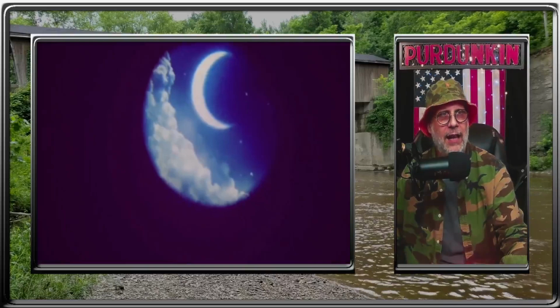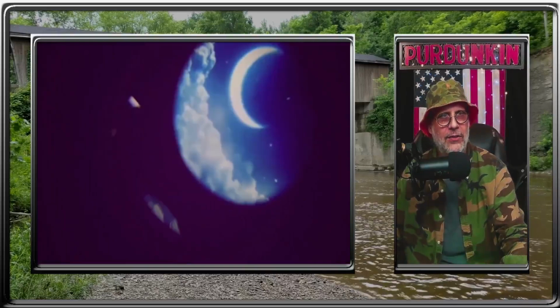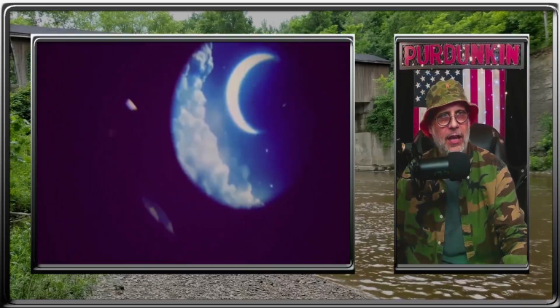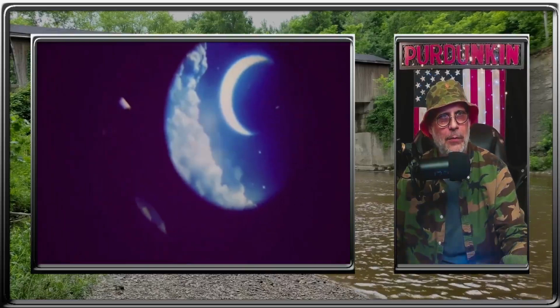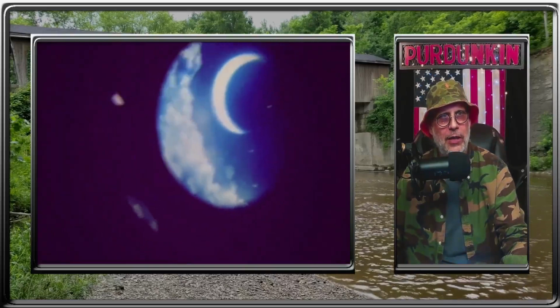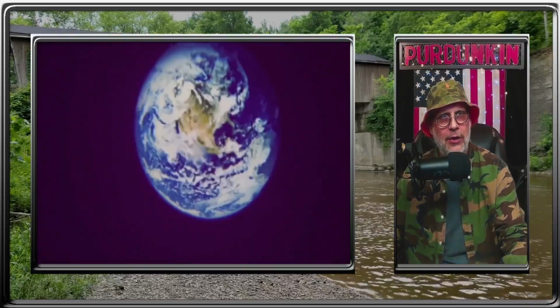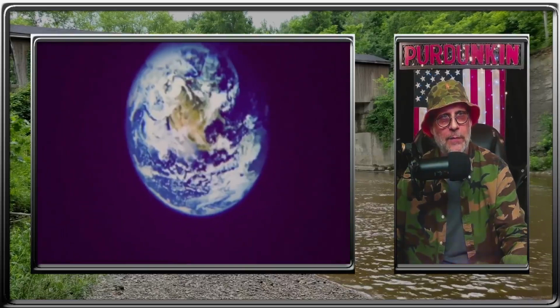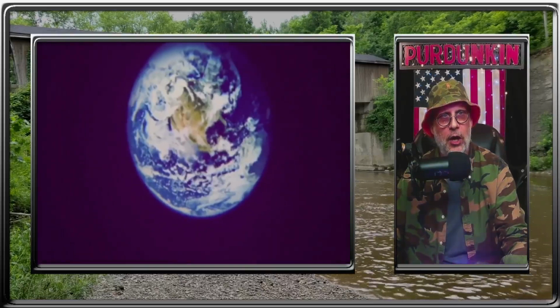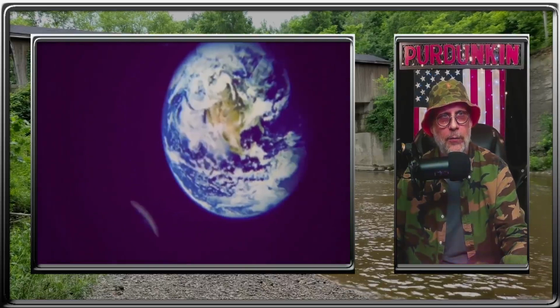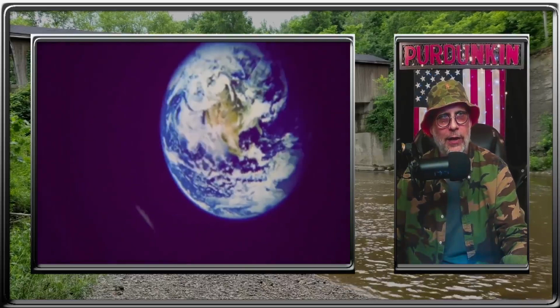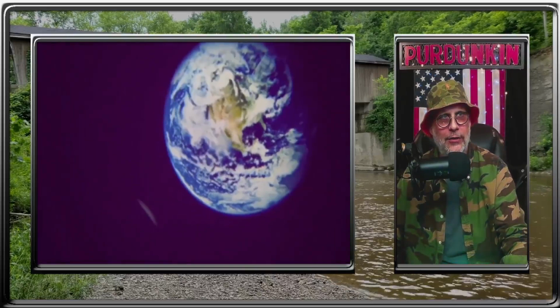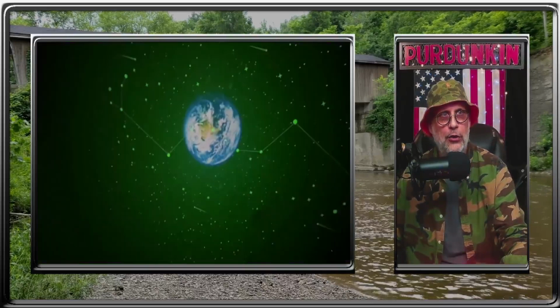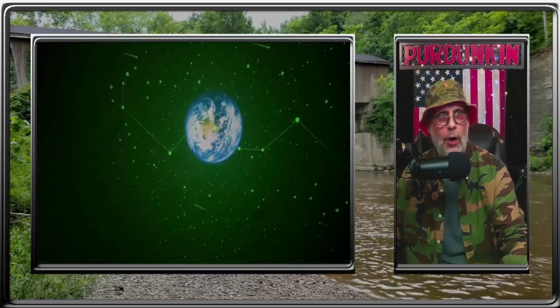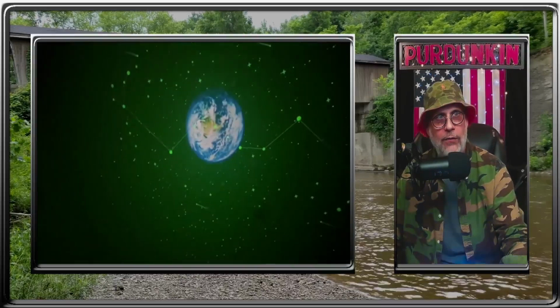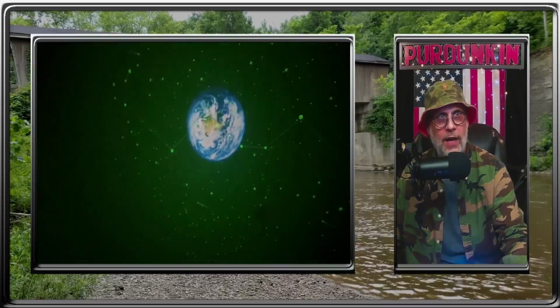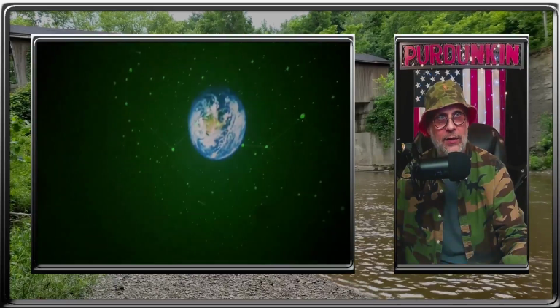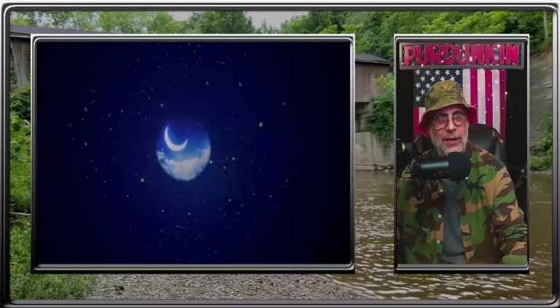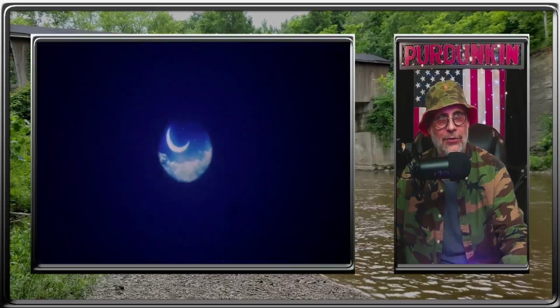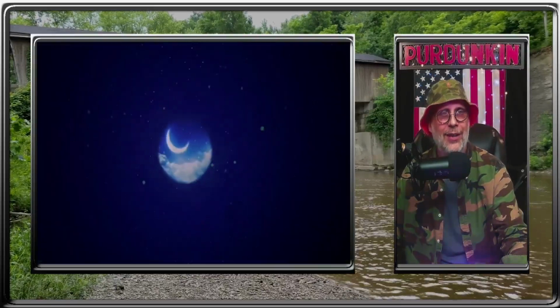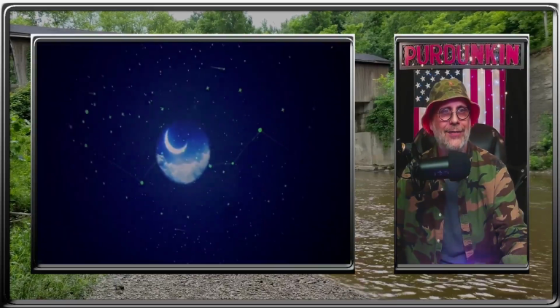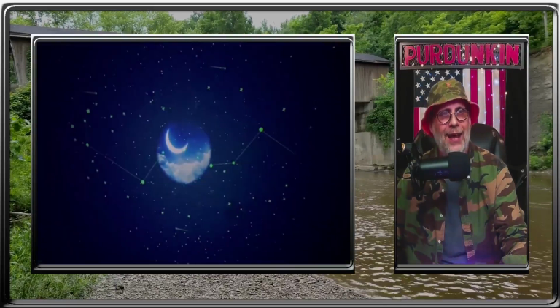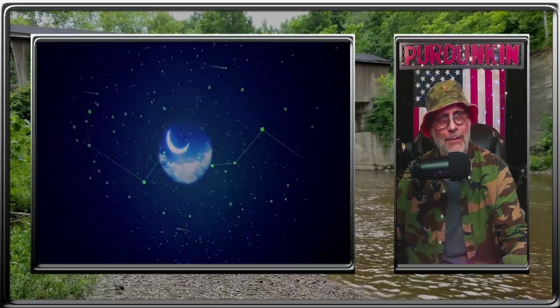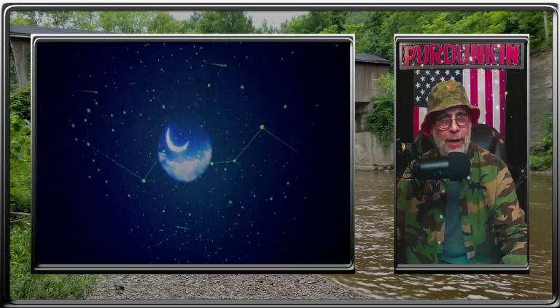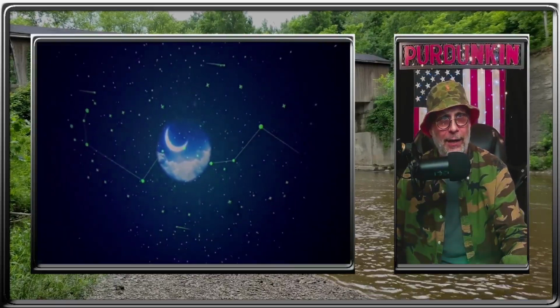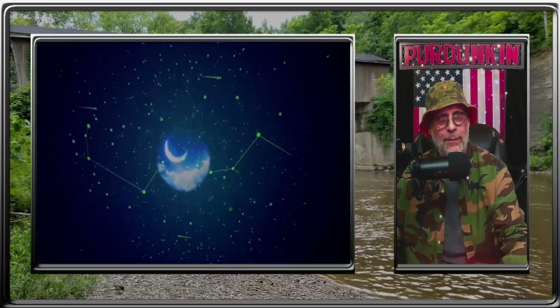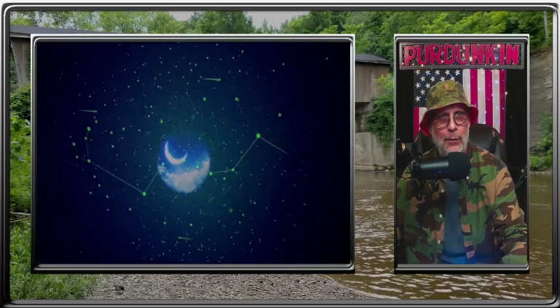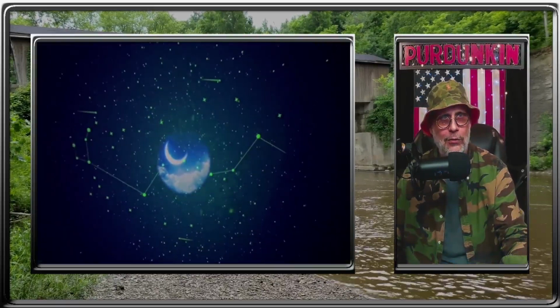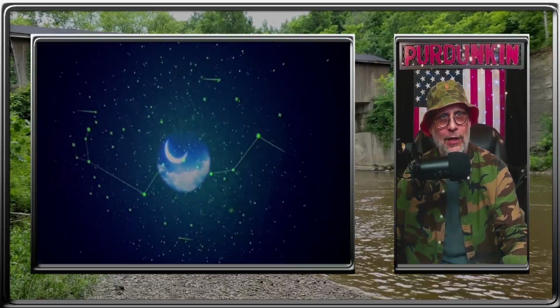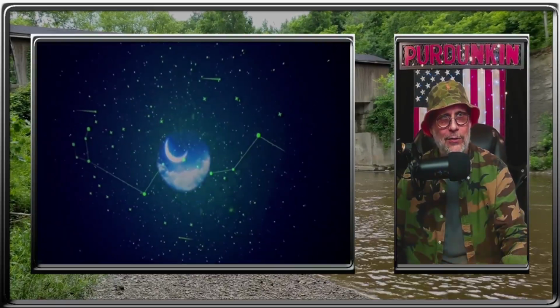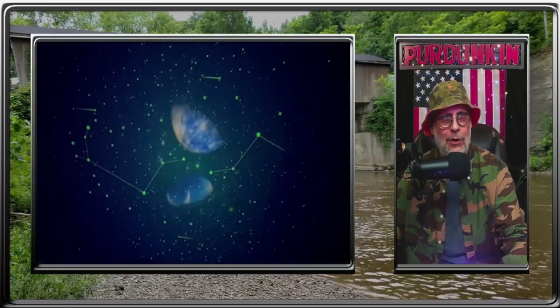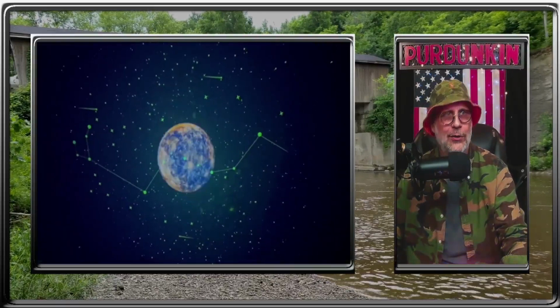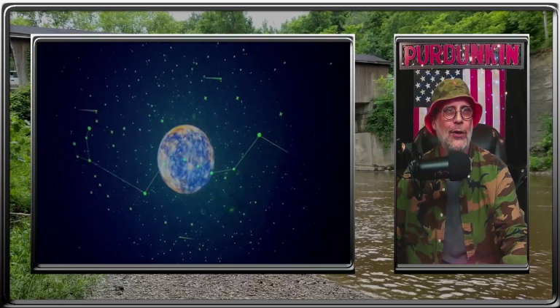The Galaxy Light Projector has been upgraded to 12 constellations, 10 planets, moons, and stars.